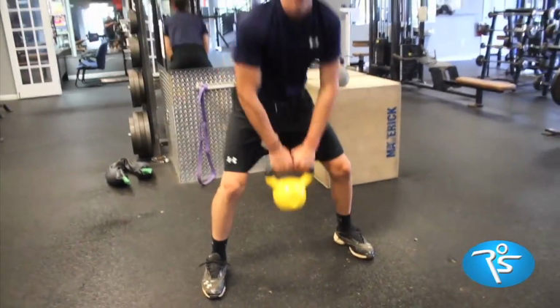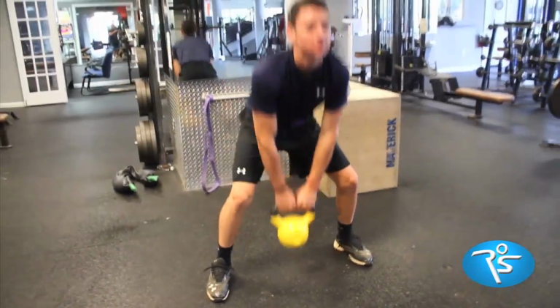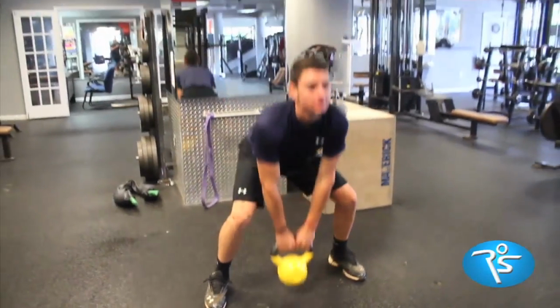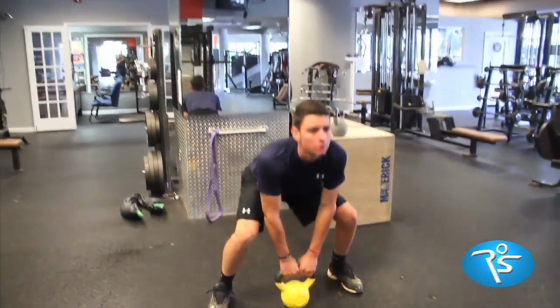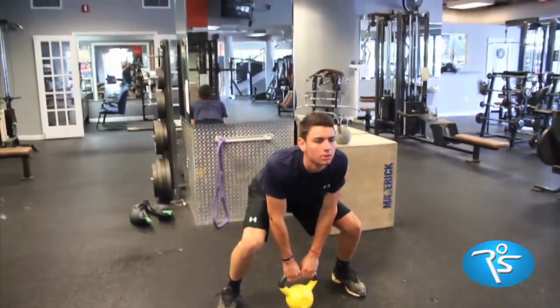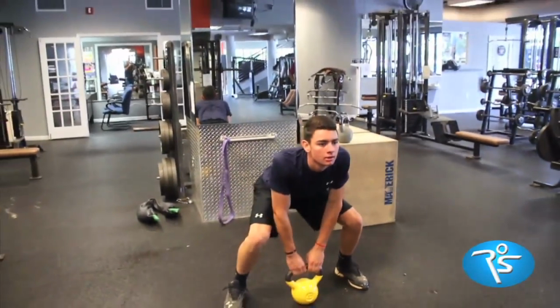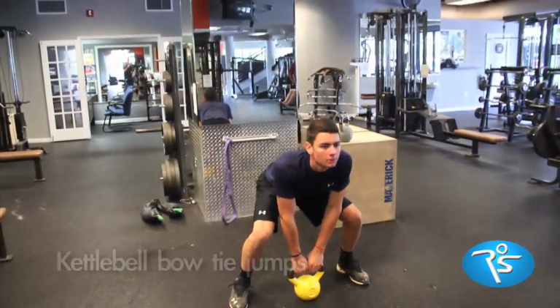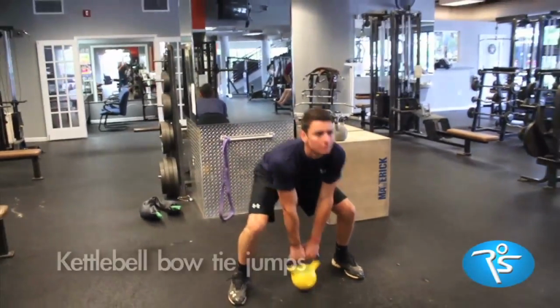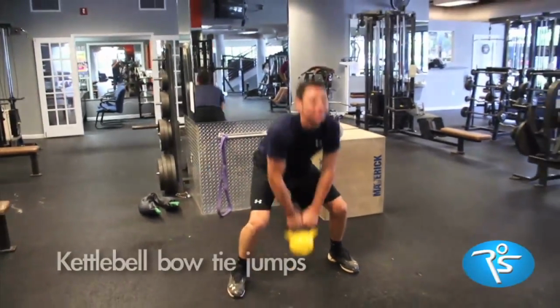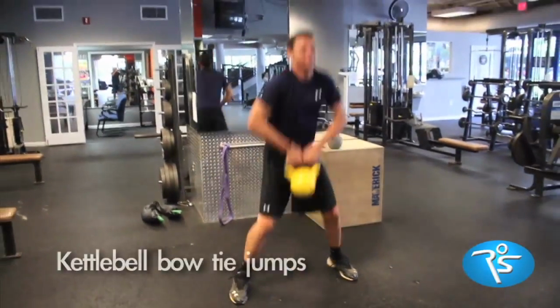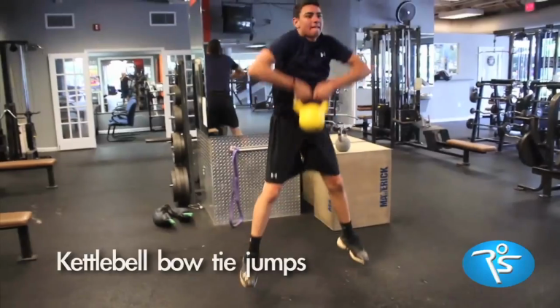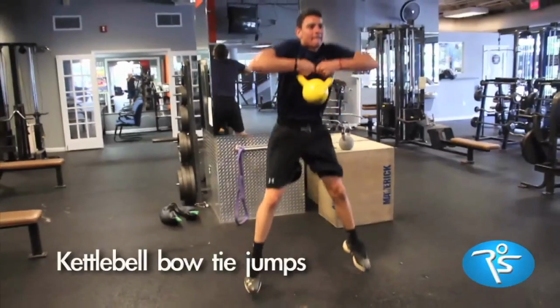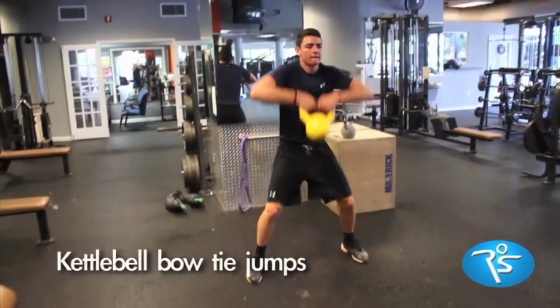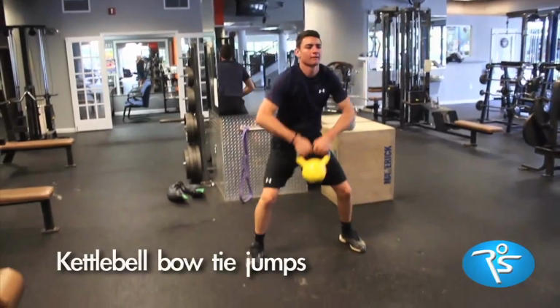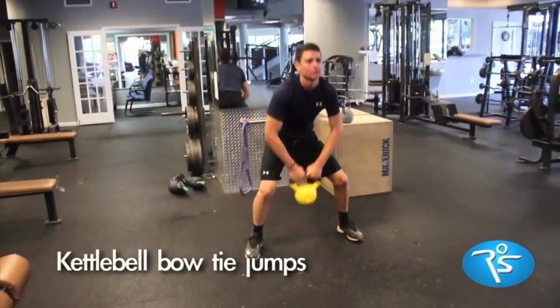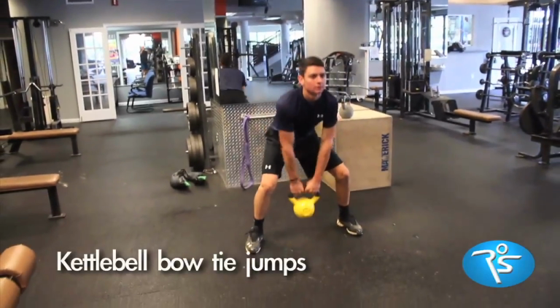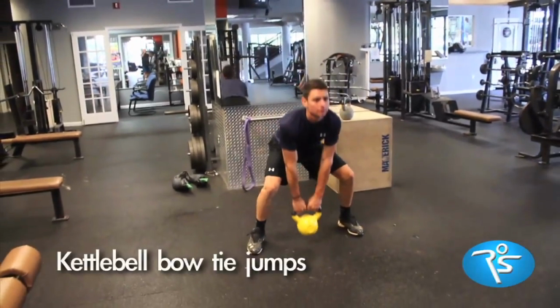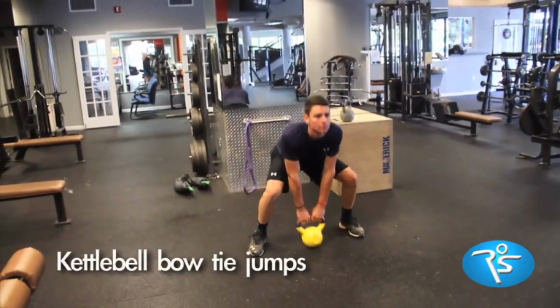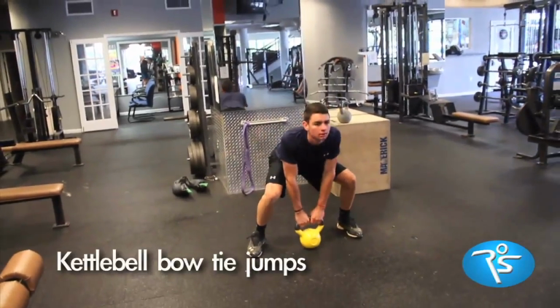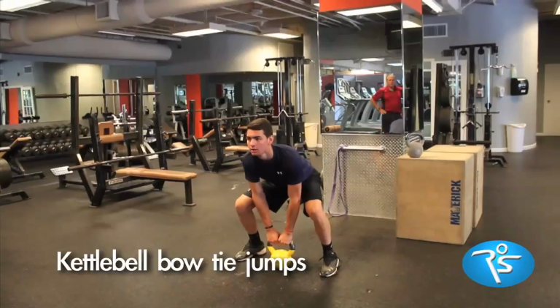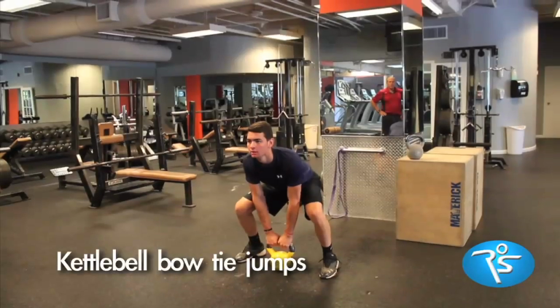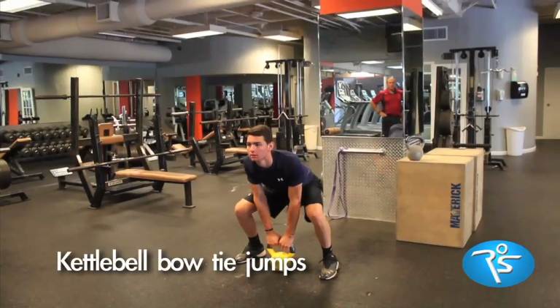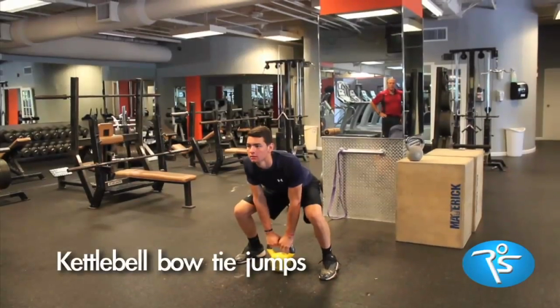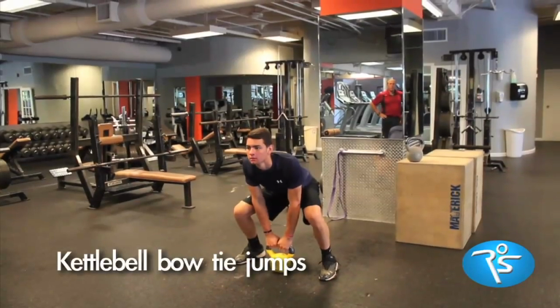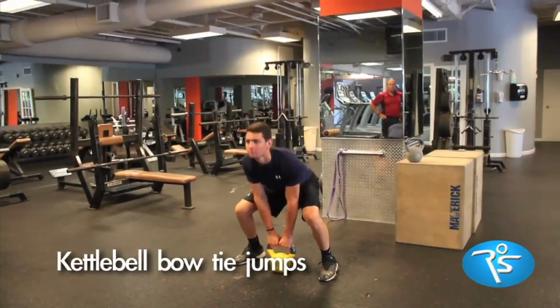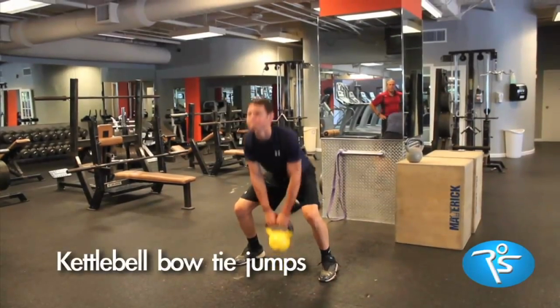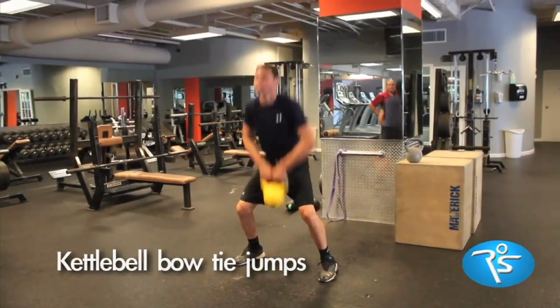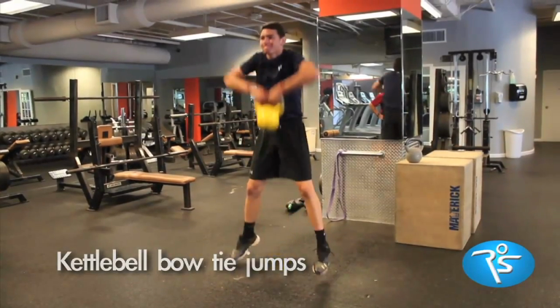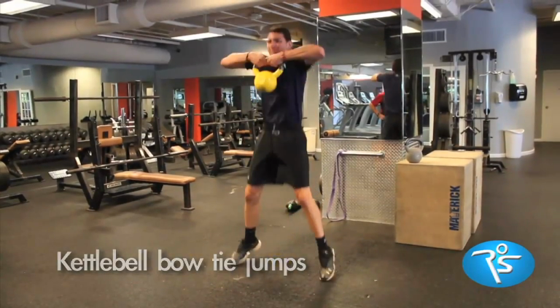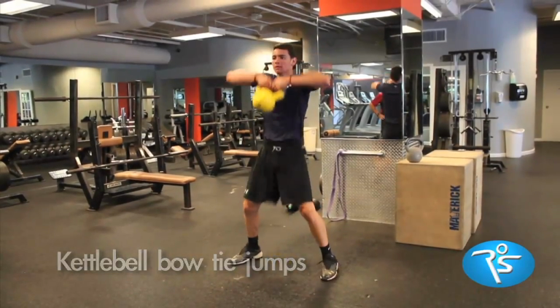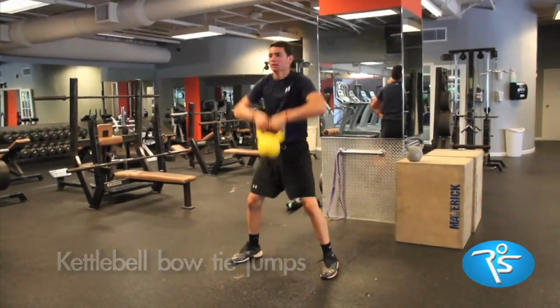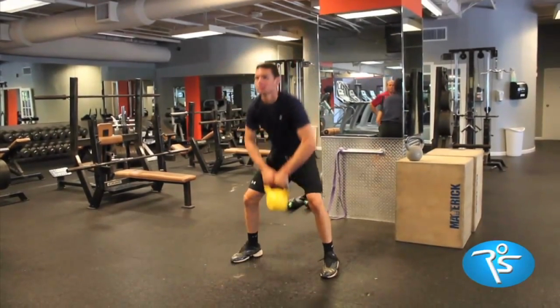Bowtie jumps are highly athletic, emphasizing explosion off the ground just as in sprinting.